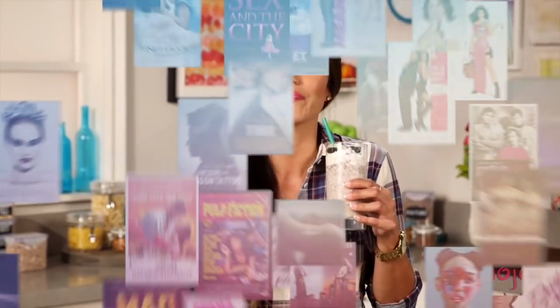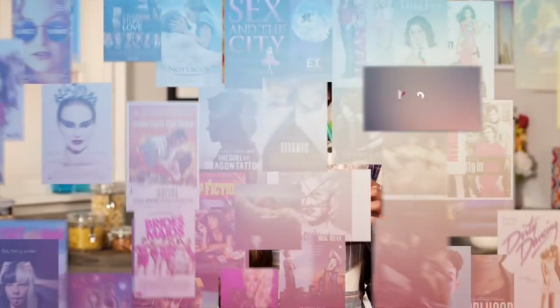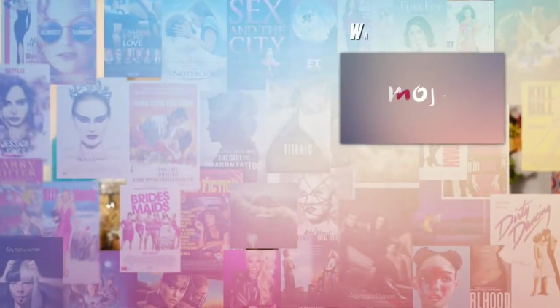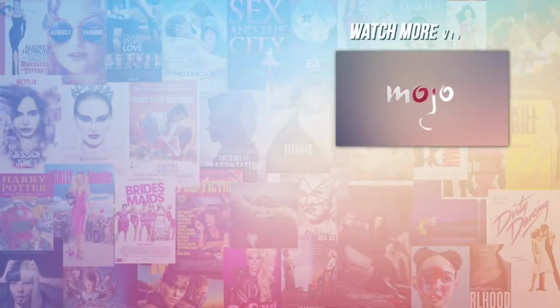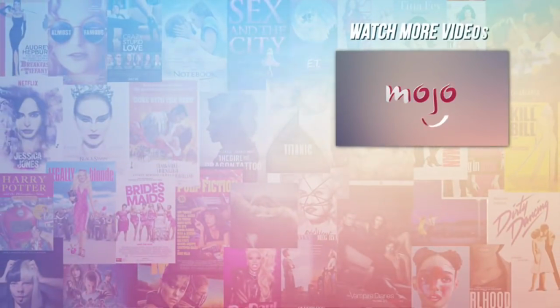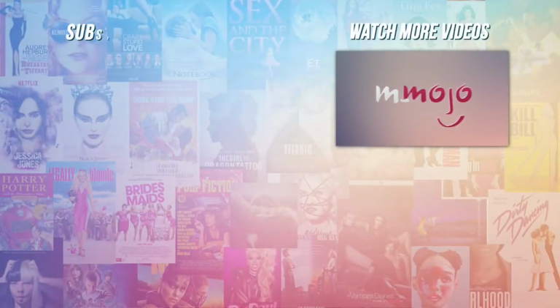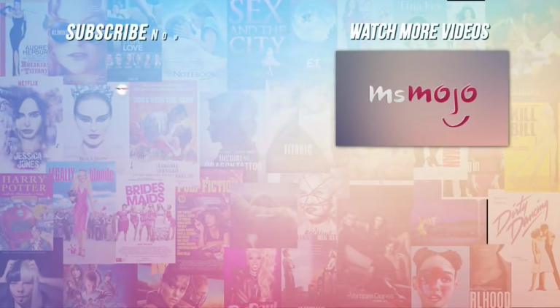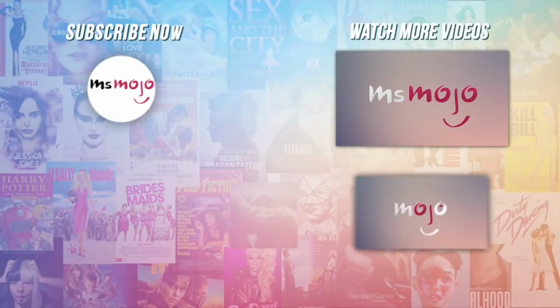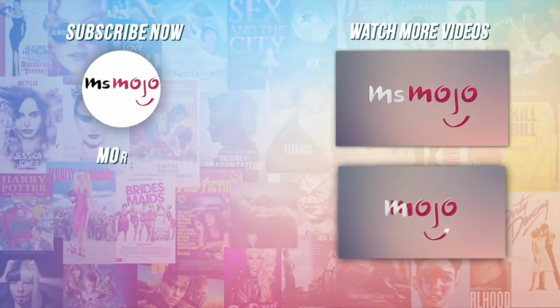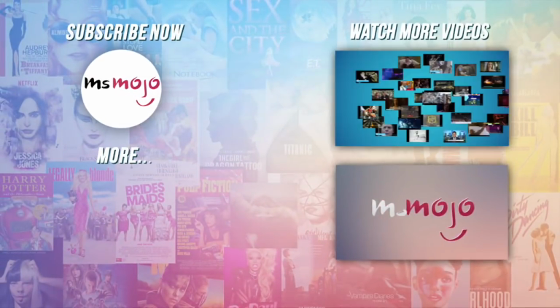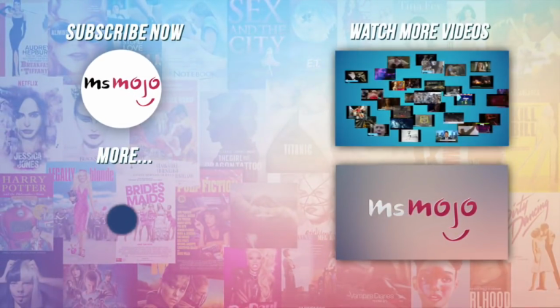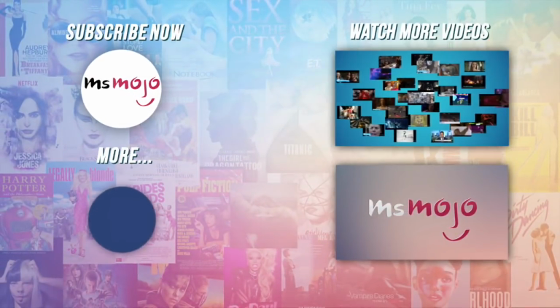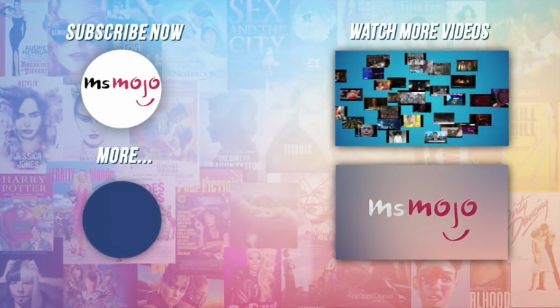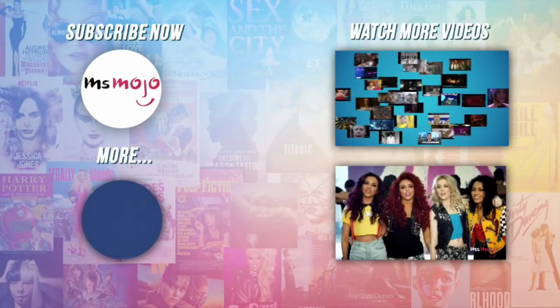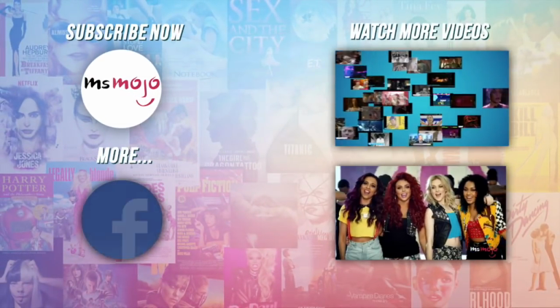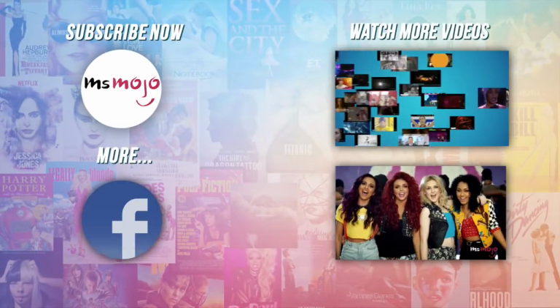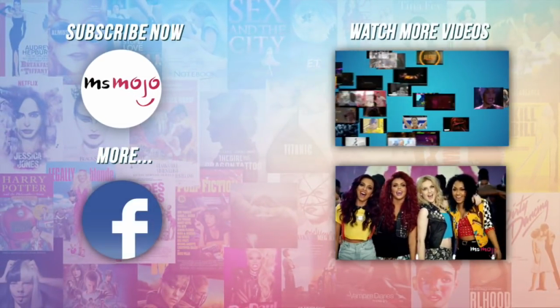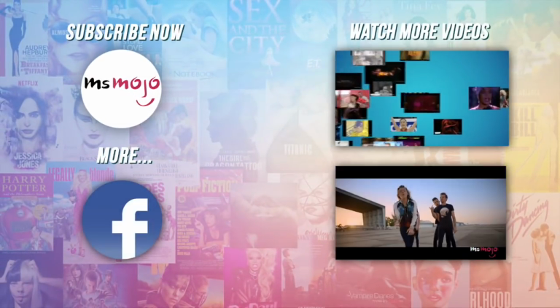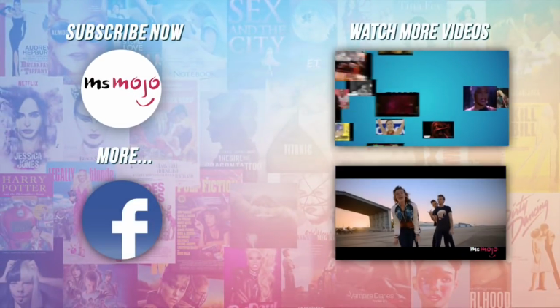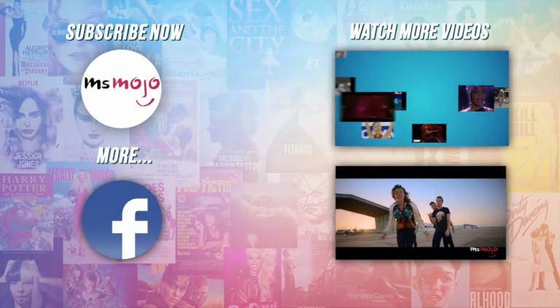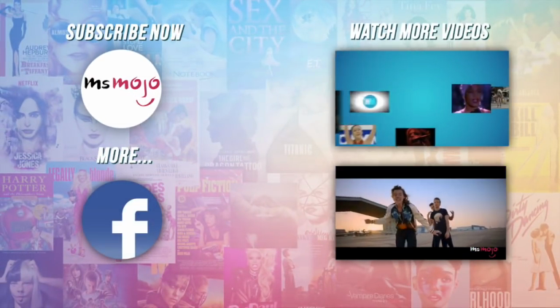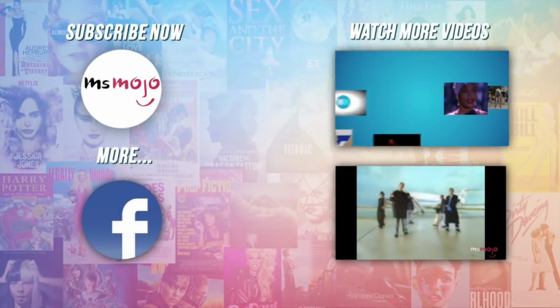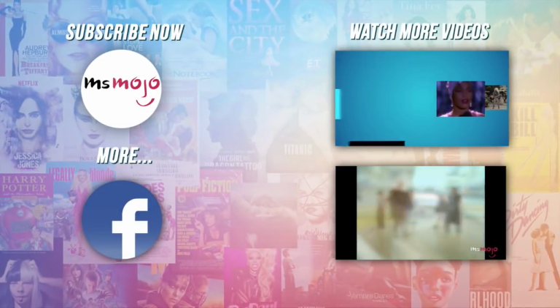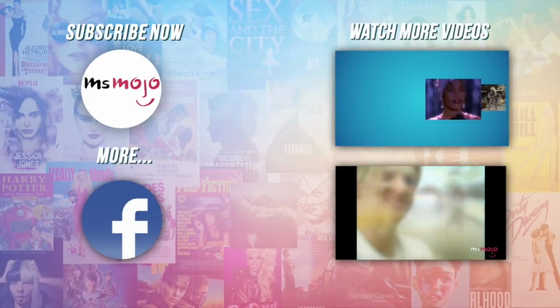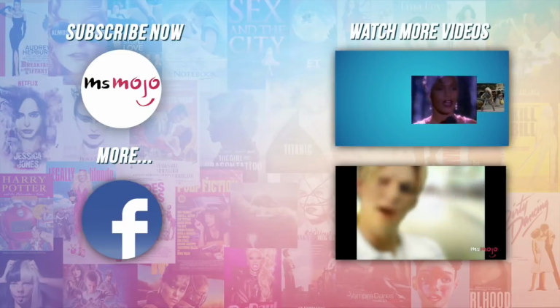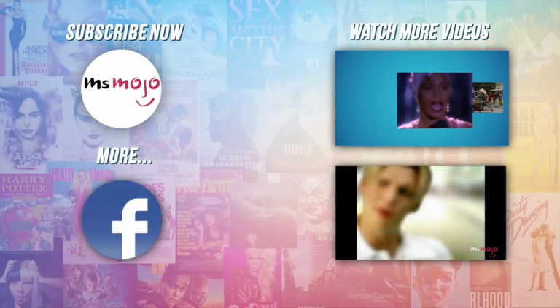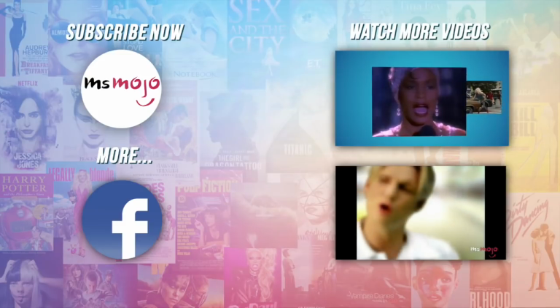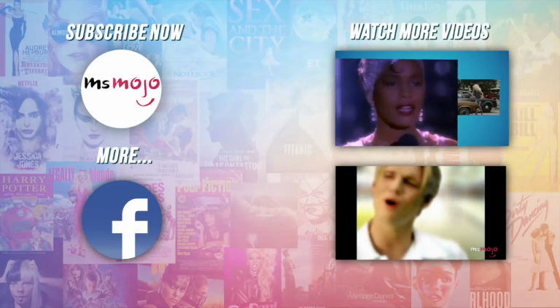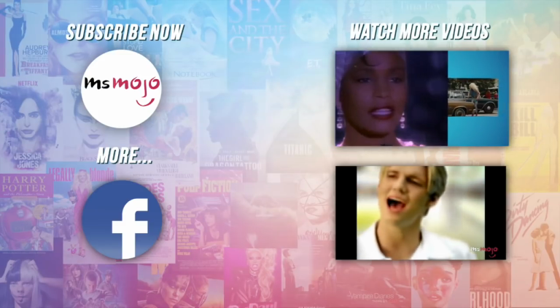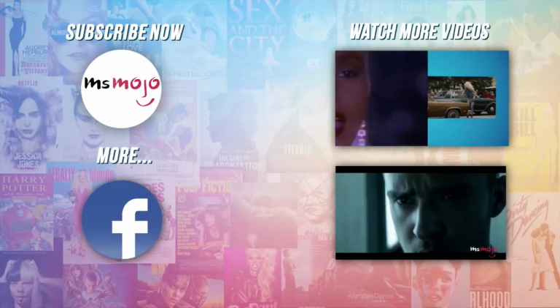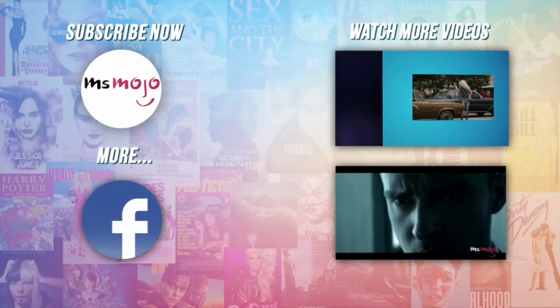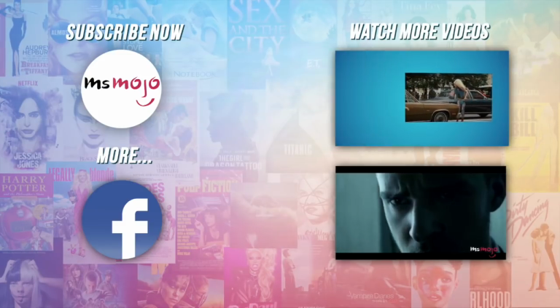Do you agree with our picks? Check out these other great clips from Ms. Mojo and subscribe for new videos every day.